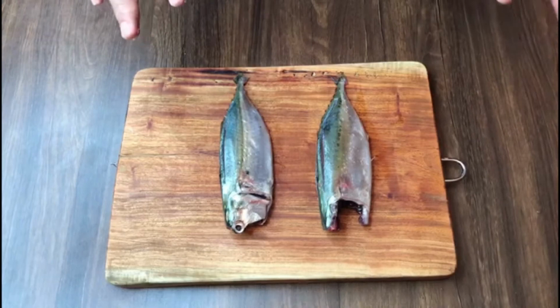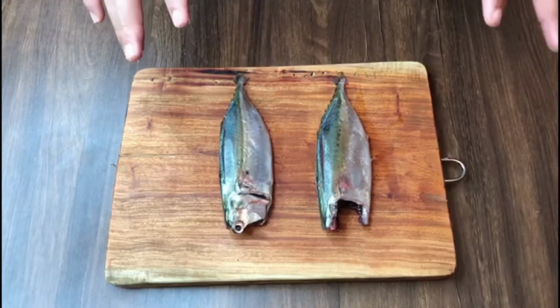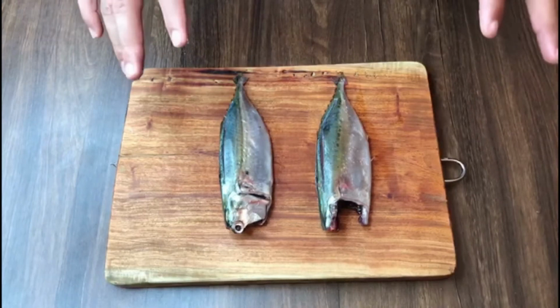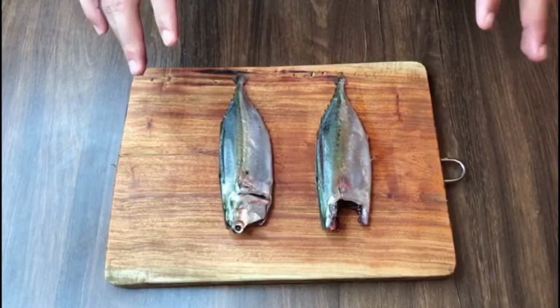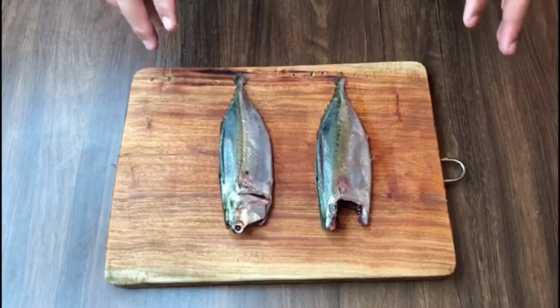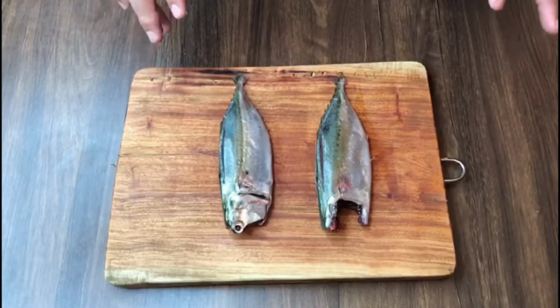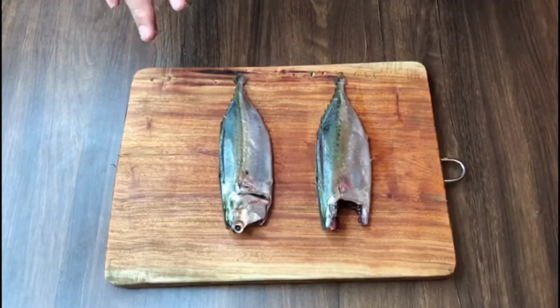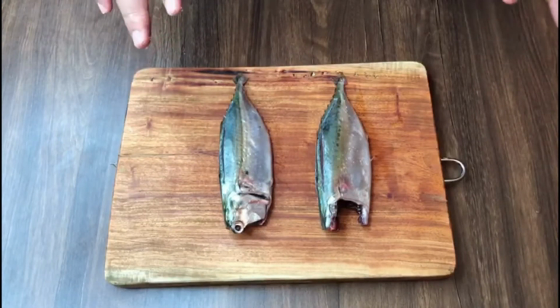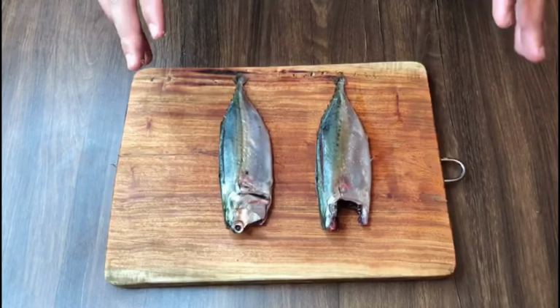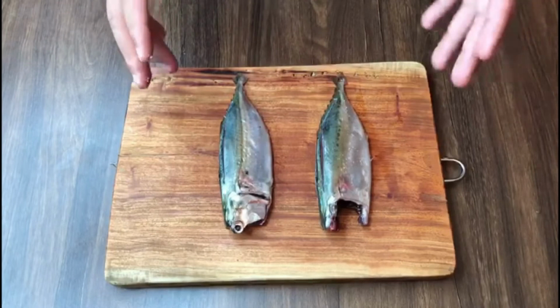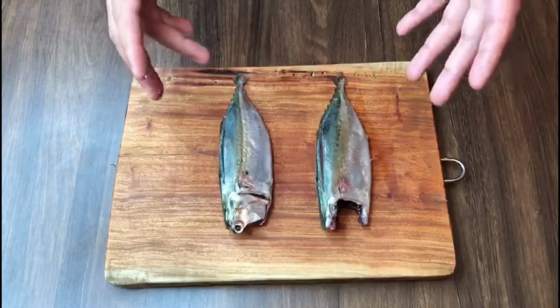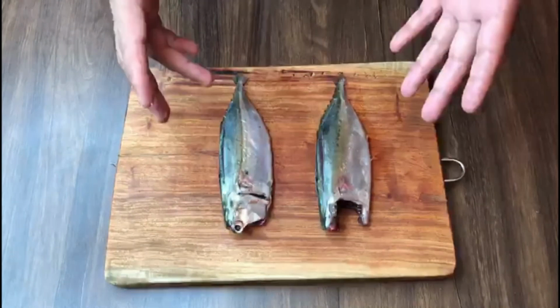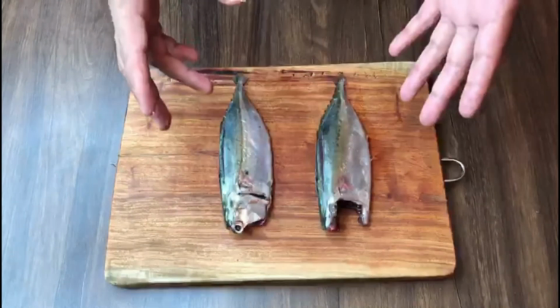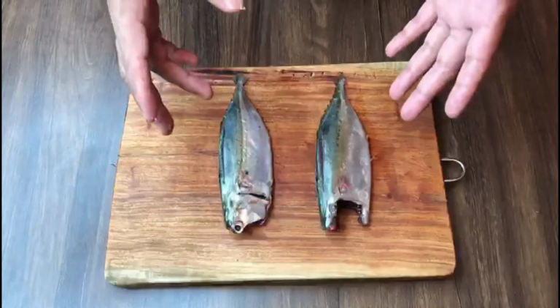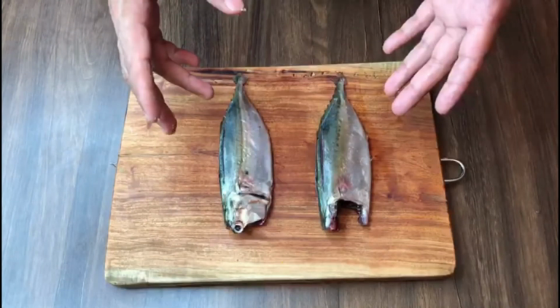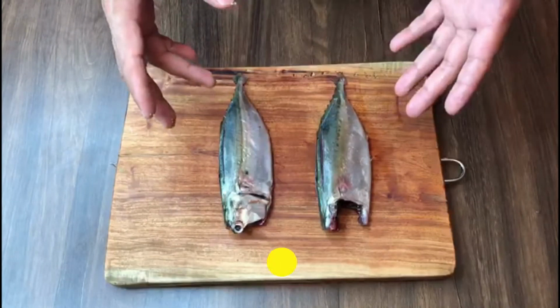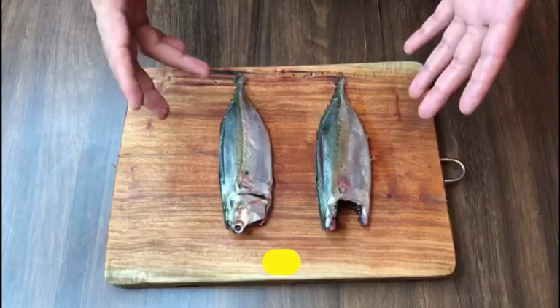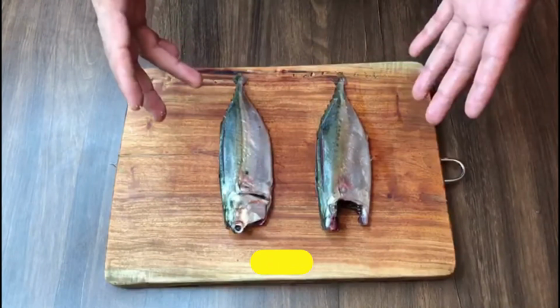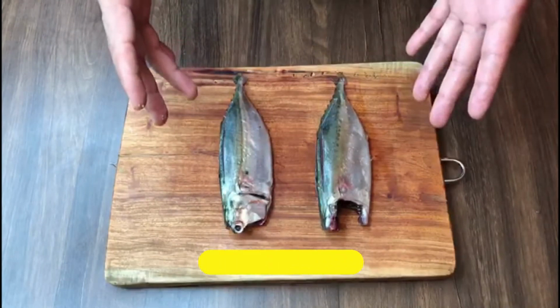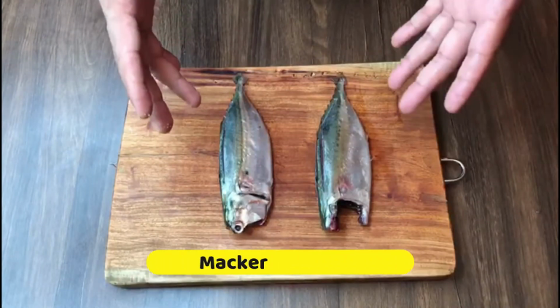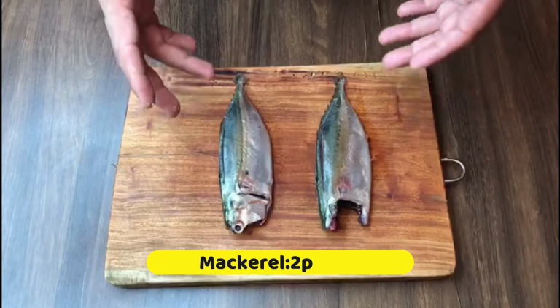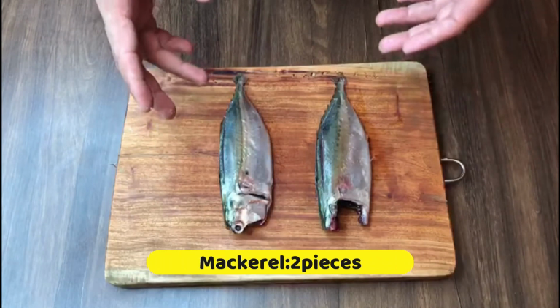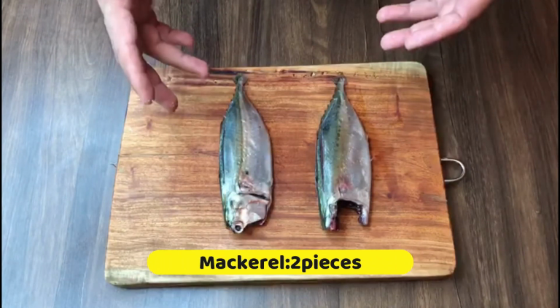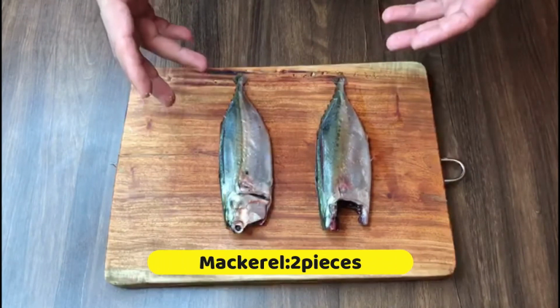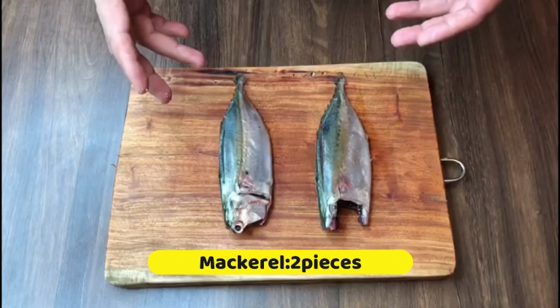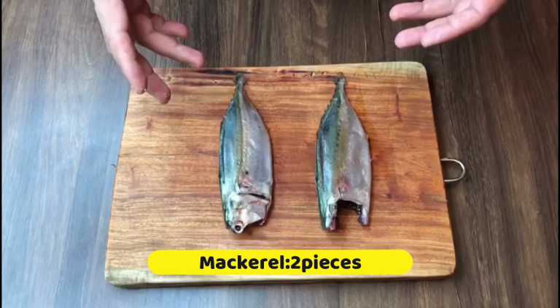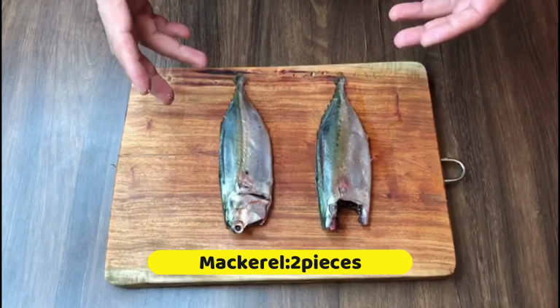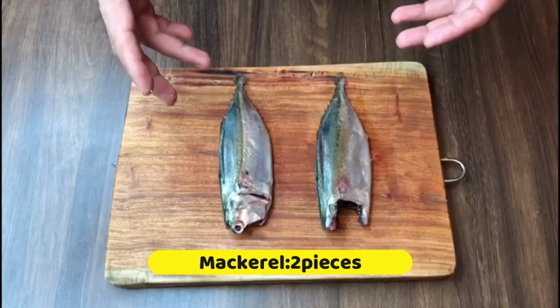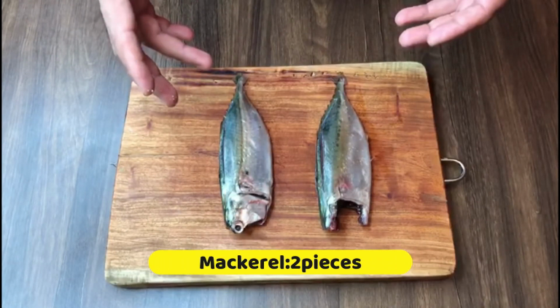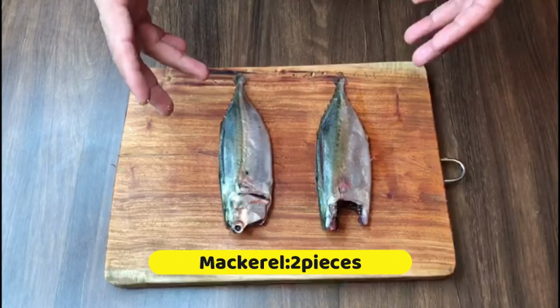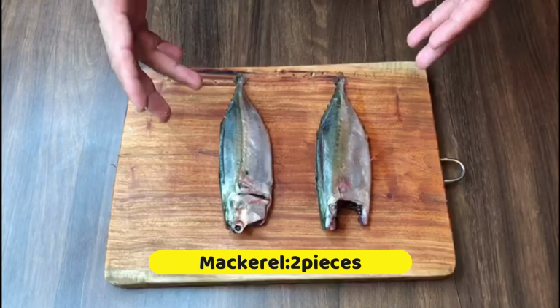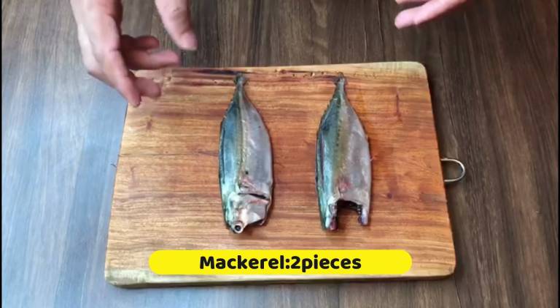The mackerel are nicely cleaned, so we'll season them with rock salt.